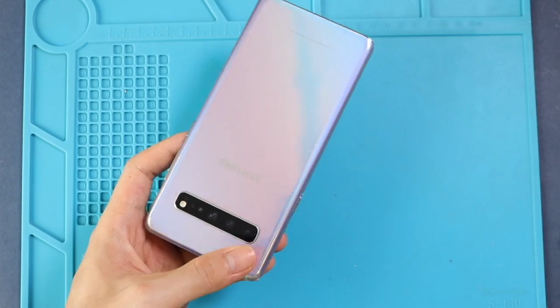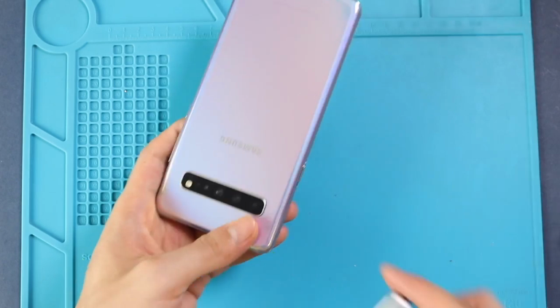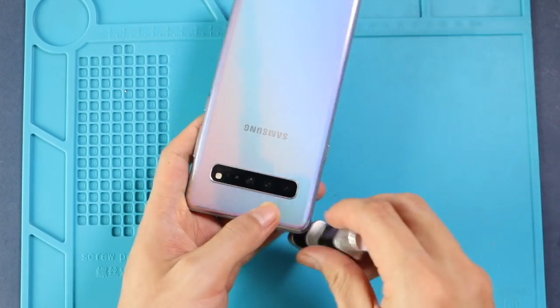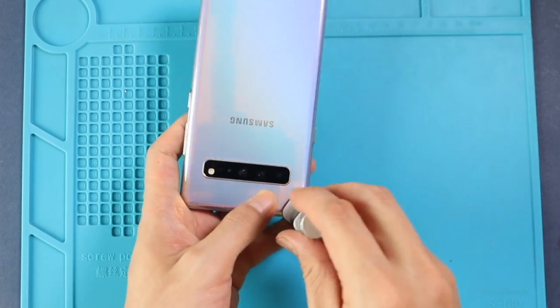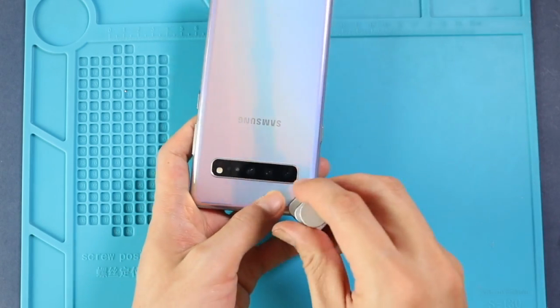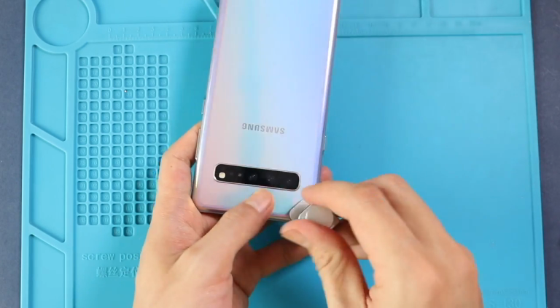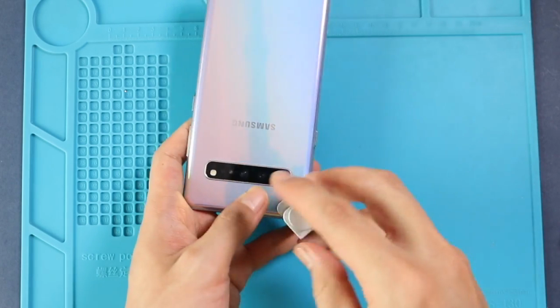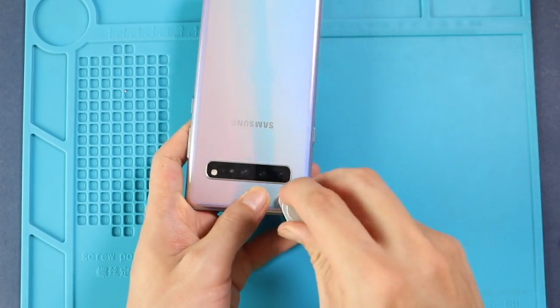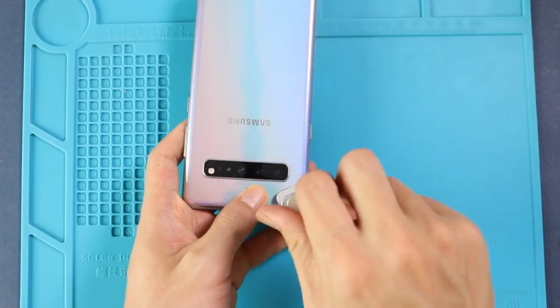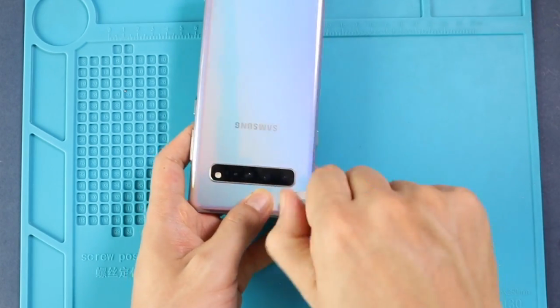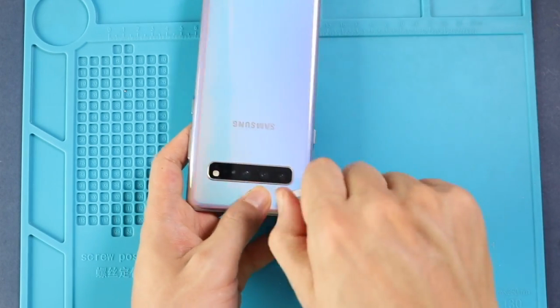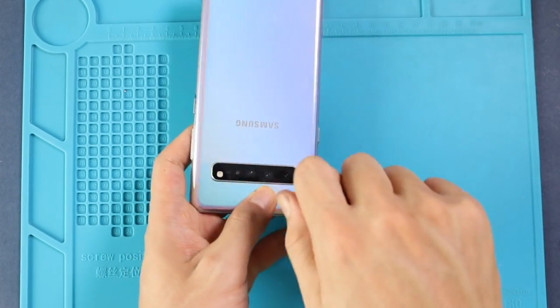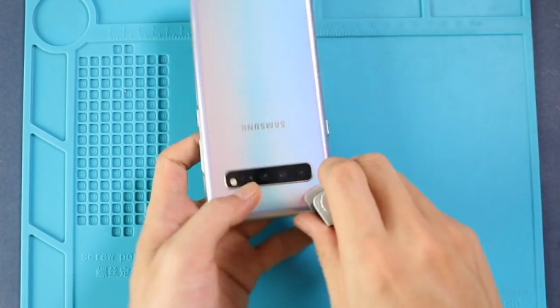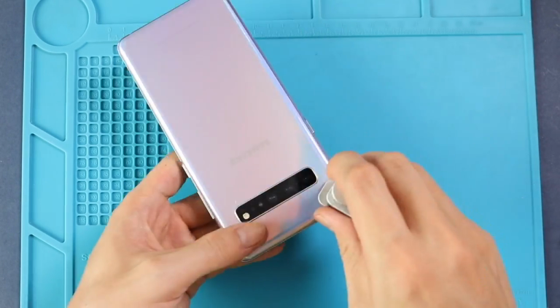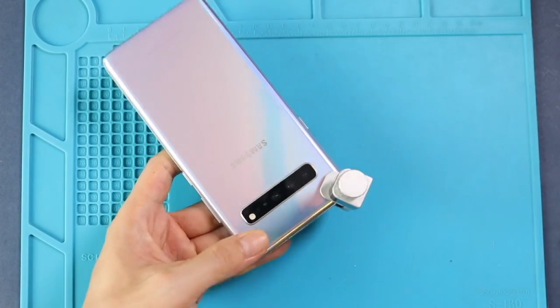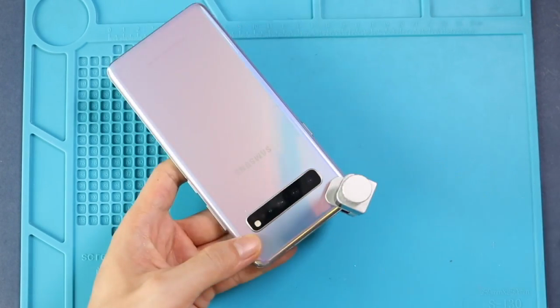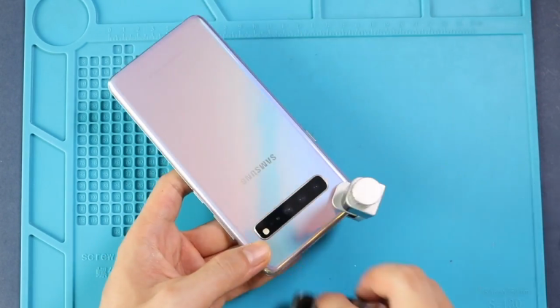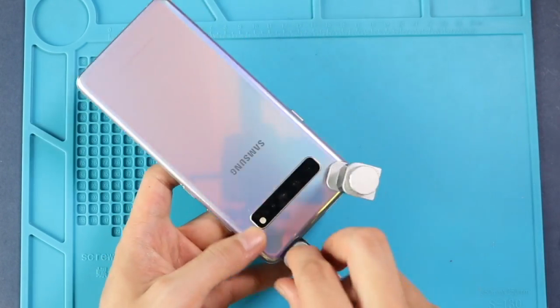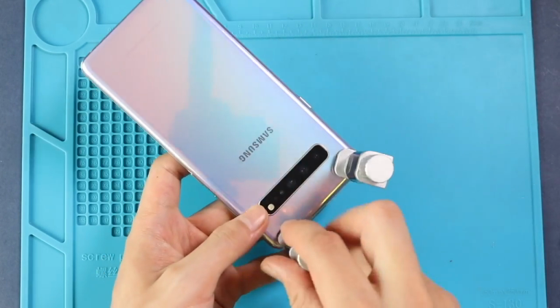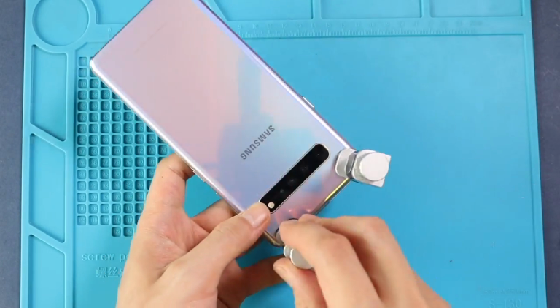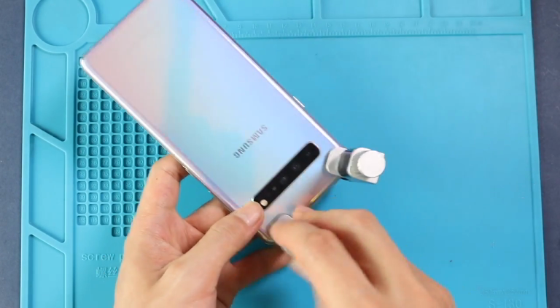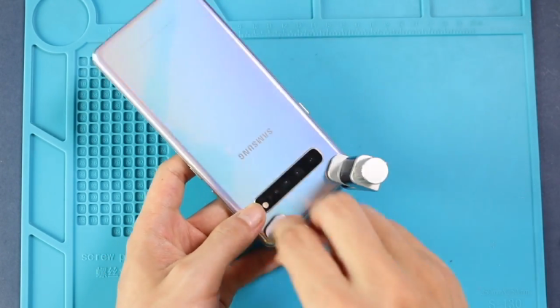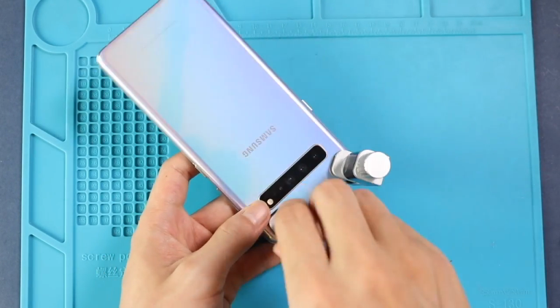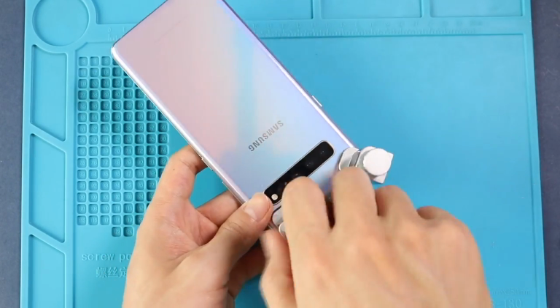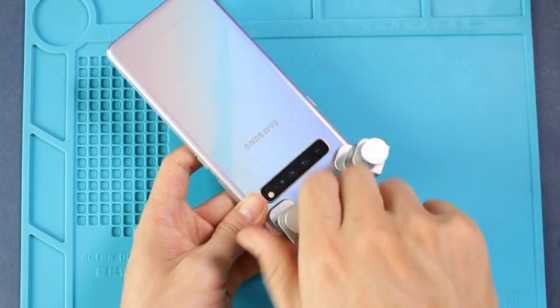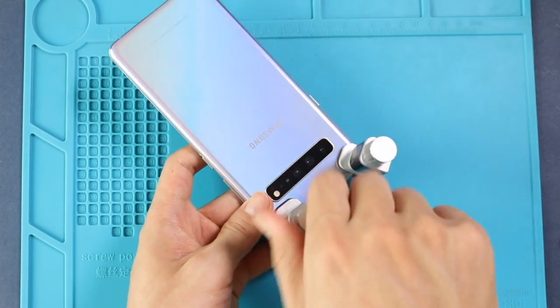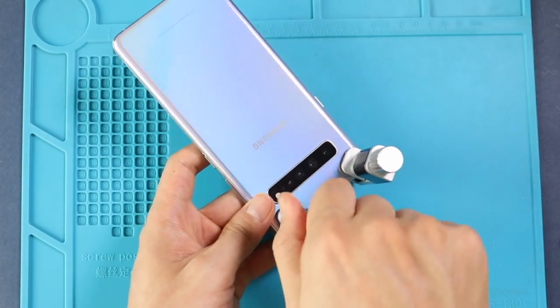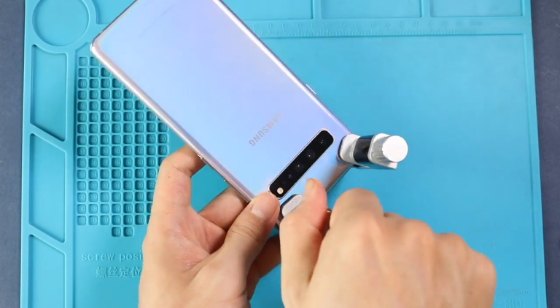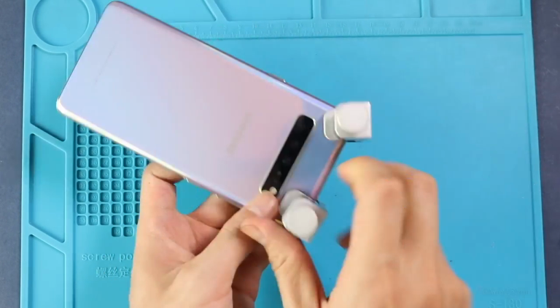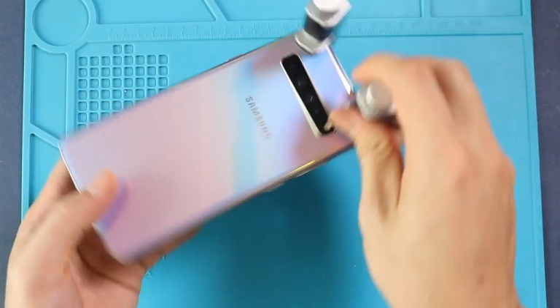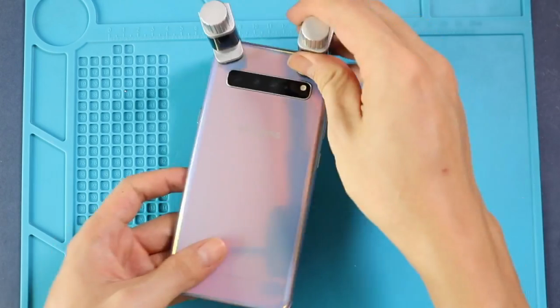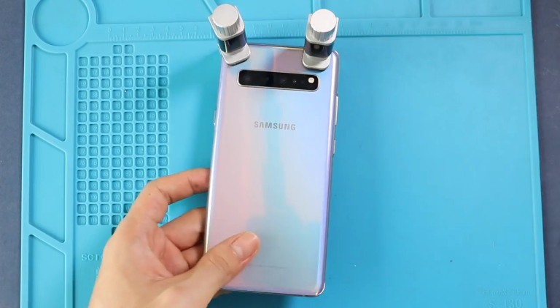Finally, we are using binding clips to secure the back cover with the body. If not available, we can use some rubber bands and leave them for some time.